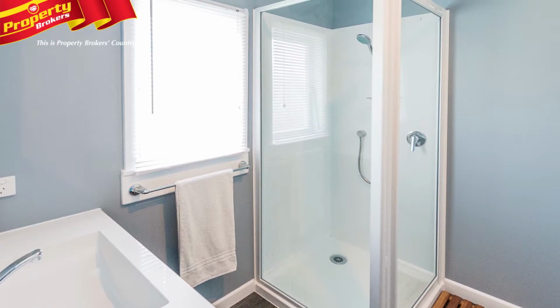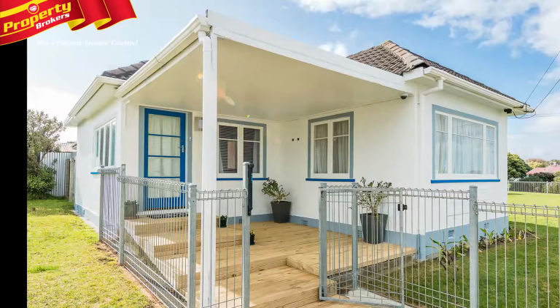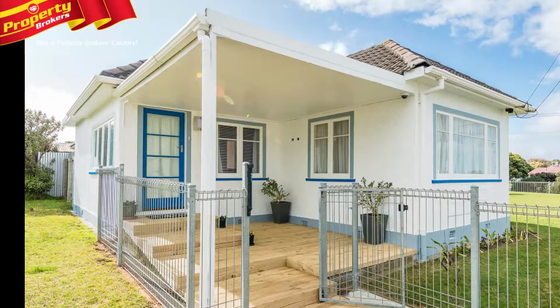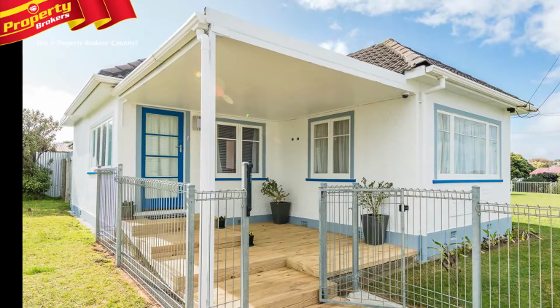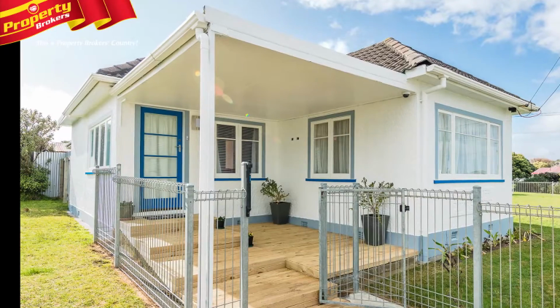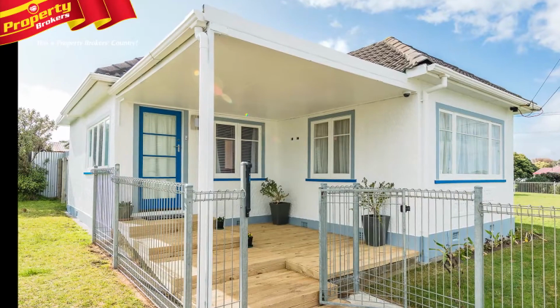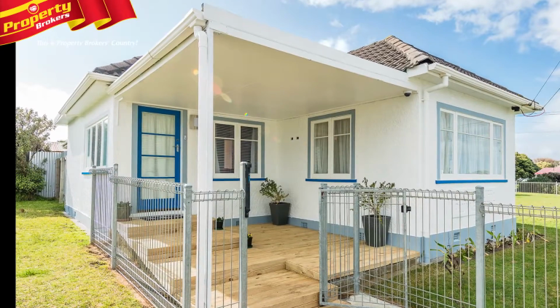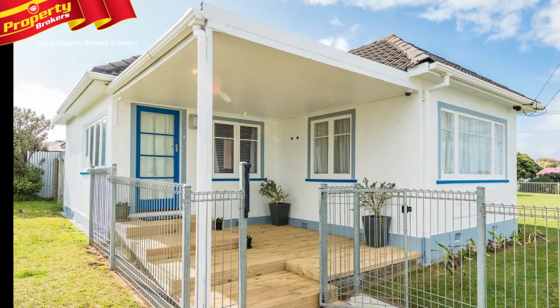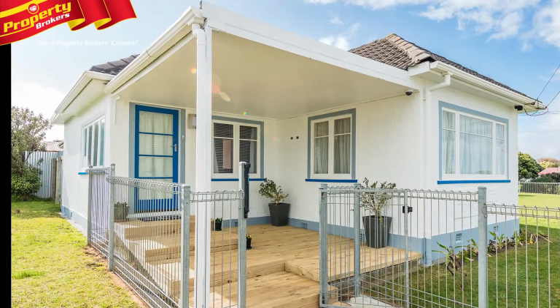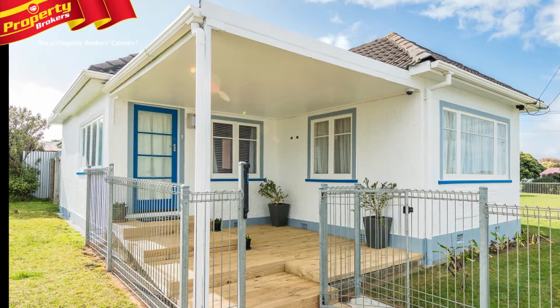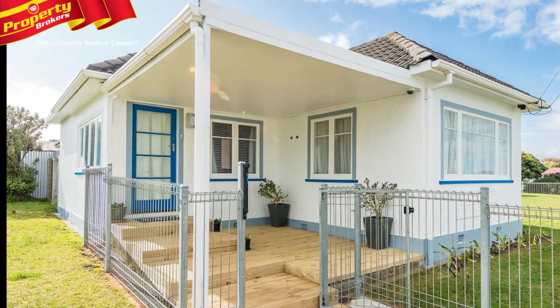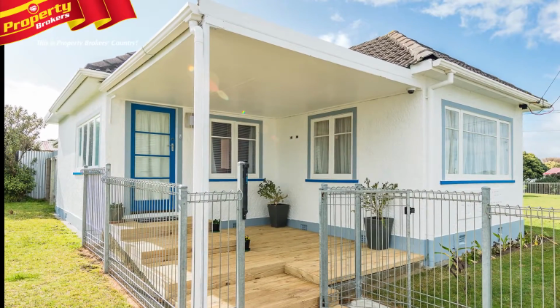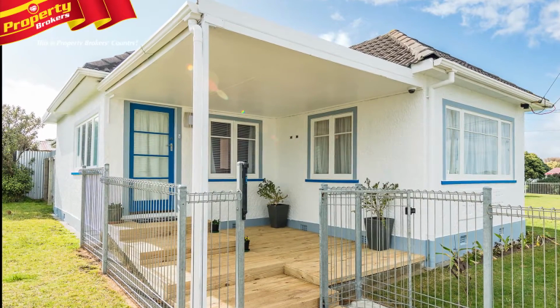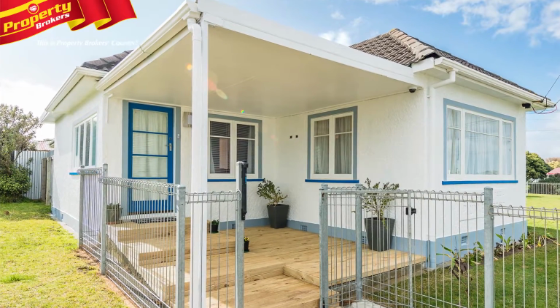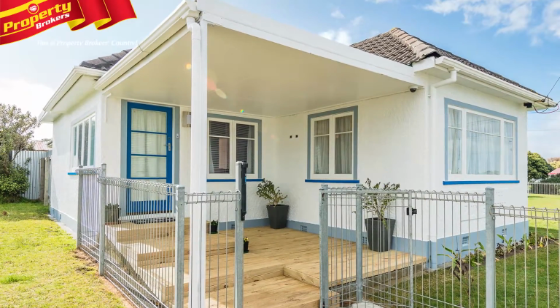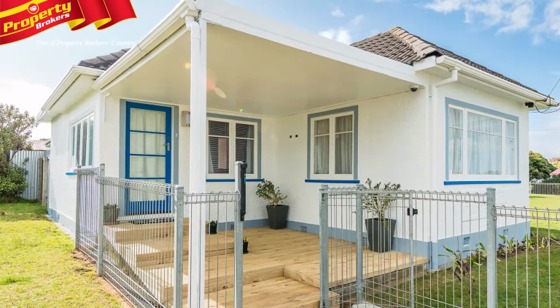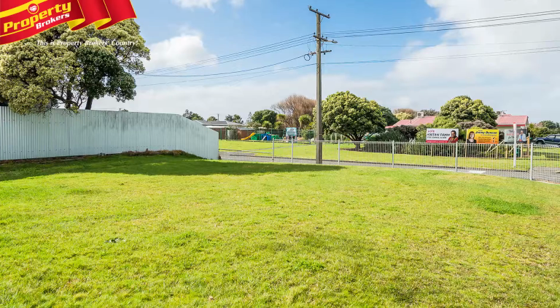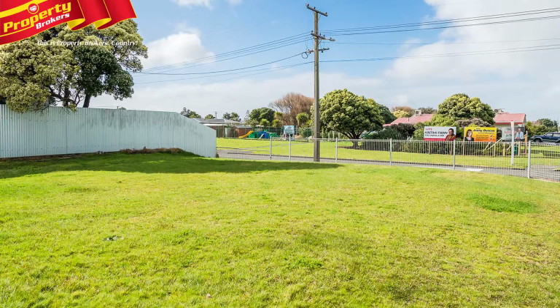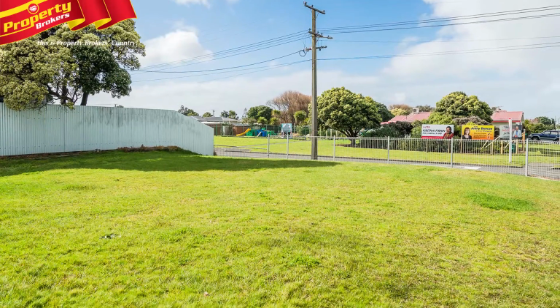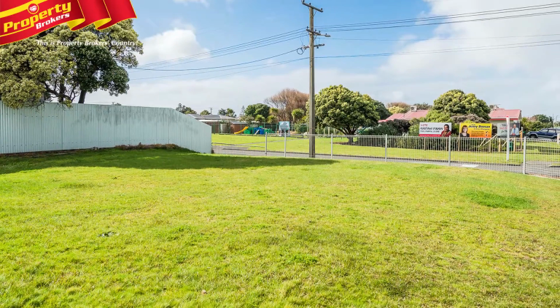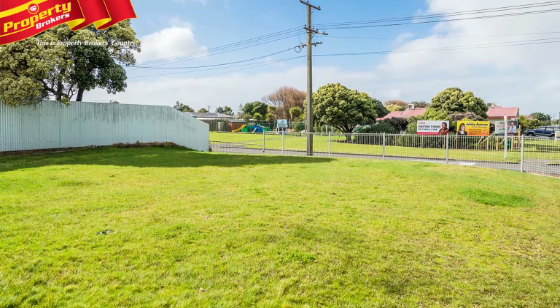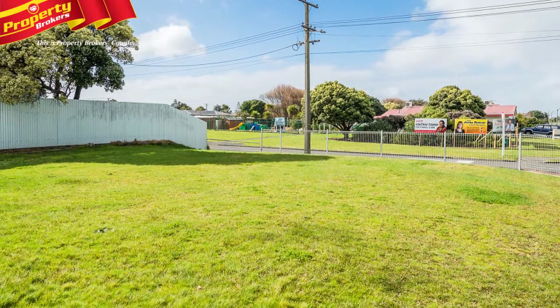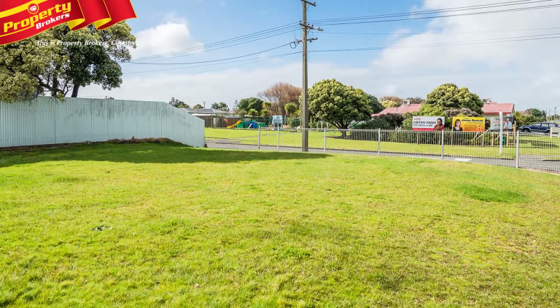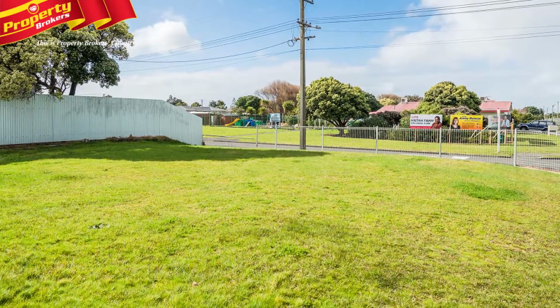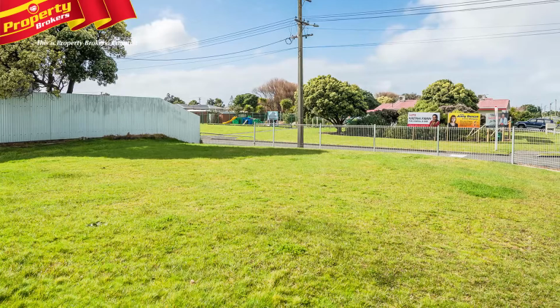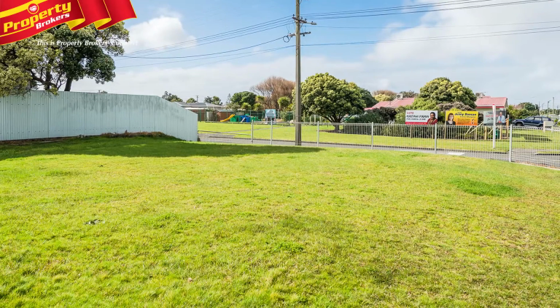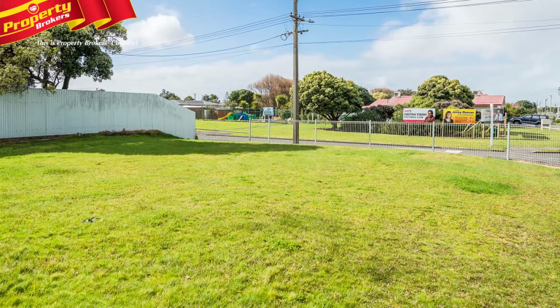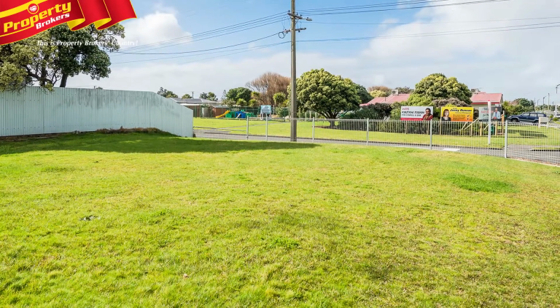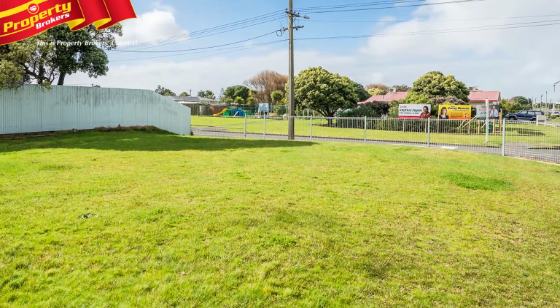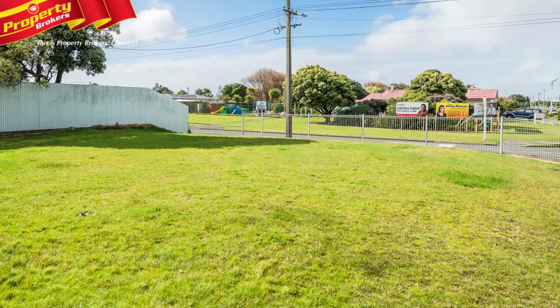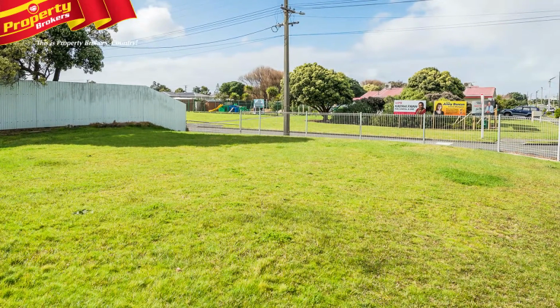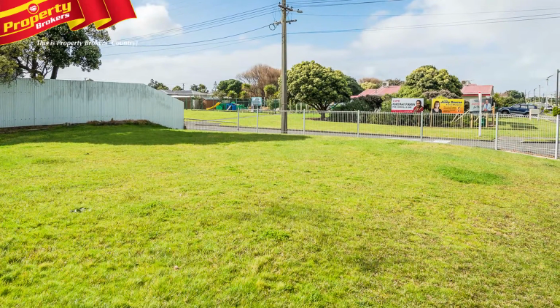The large corner section has off-road access via Bamba Street, and the property would suit children and pets with its secure fencing.